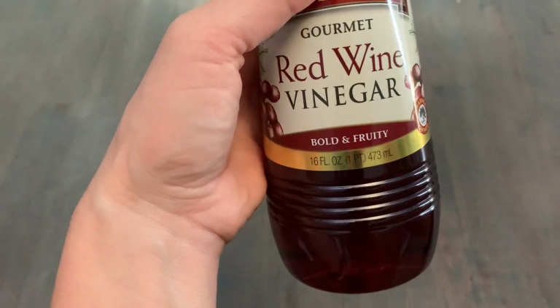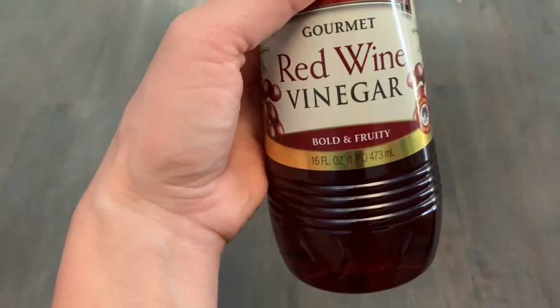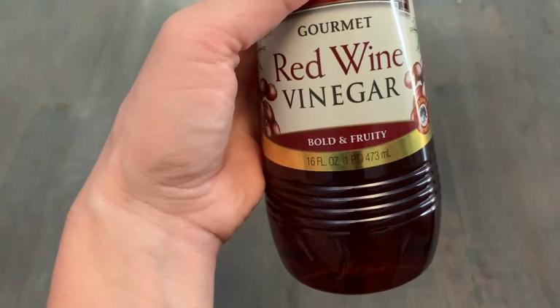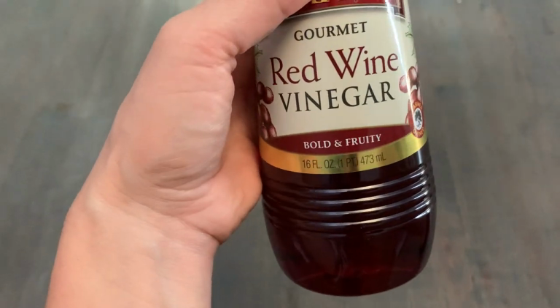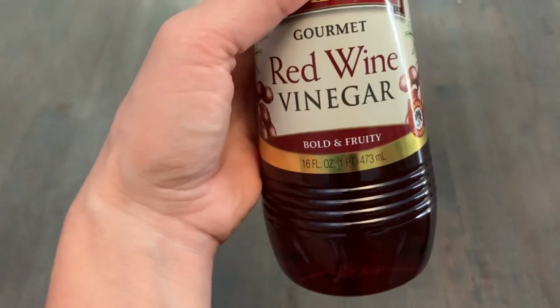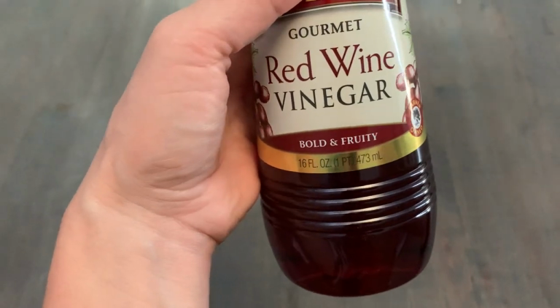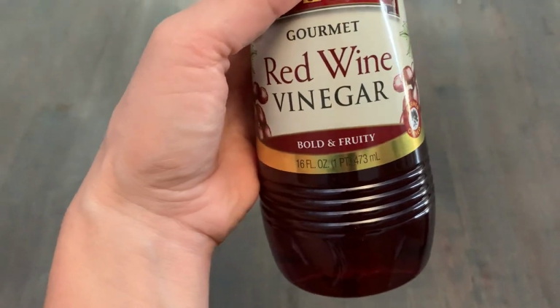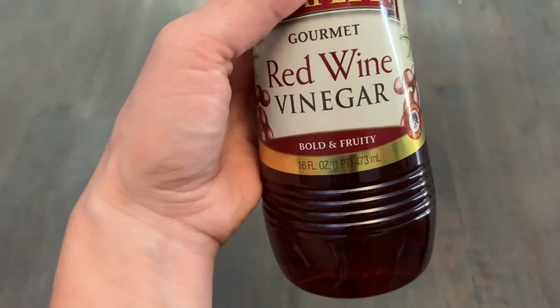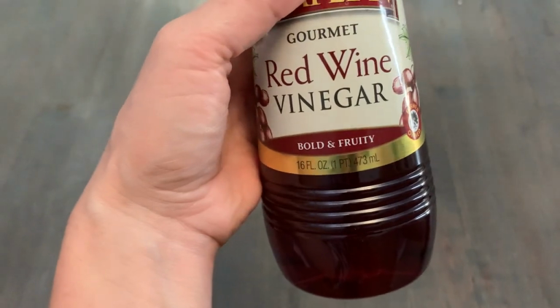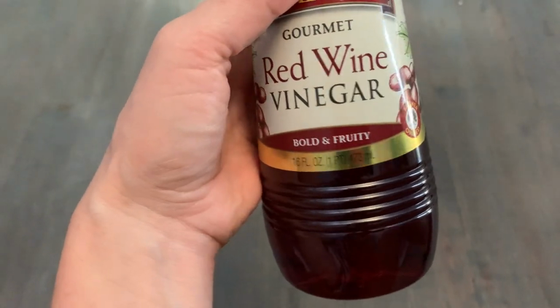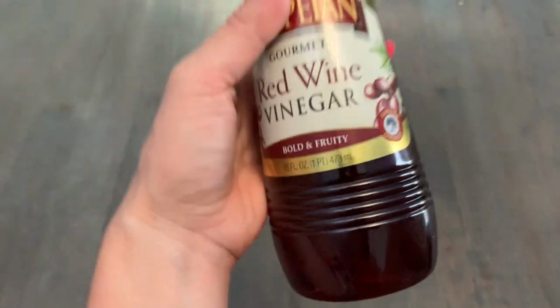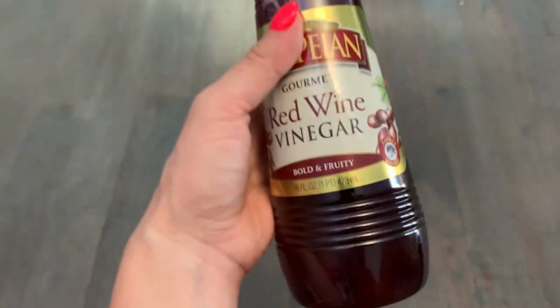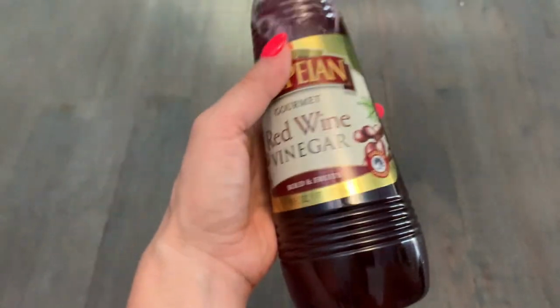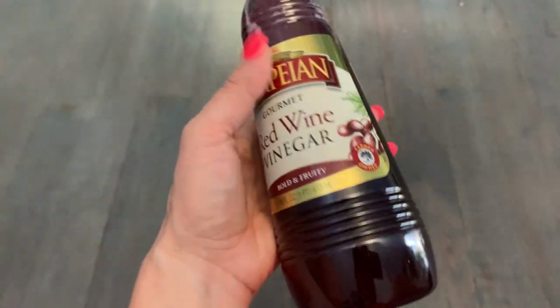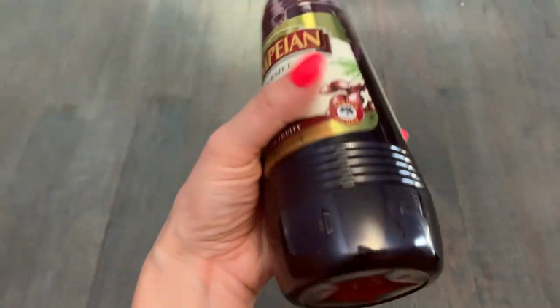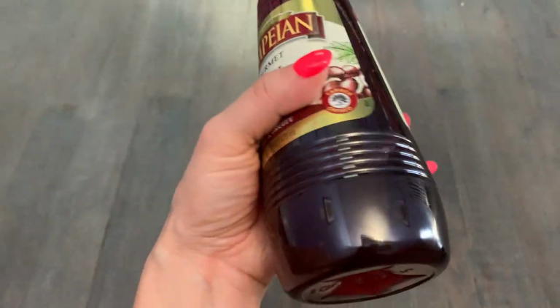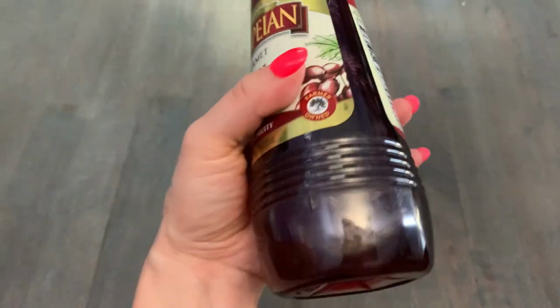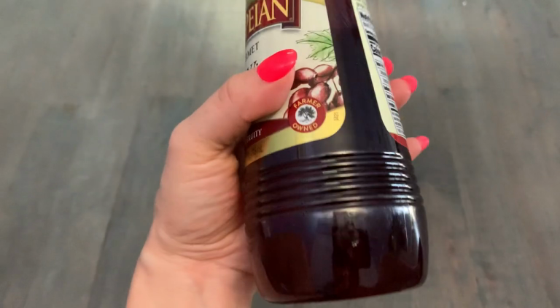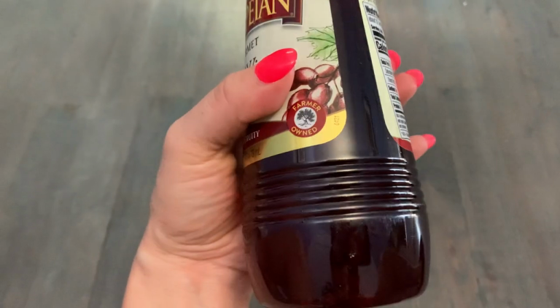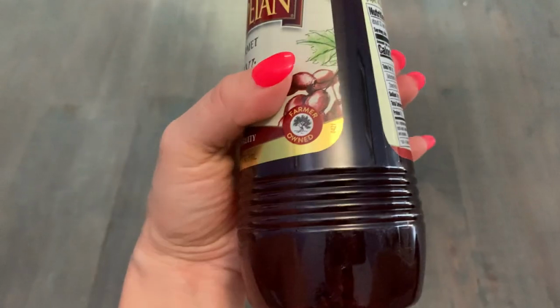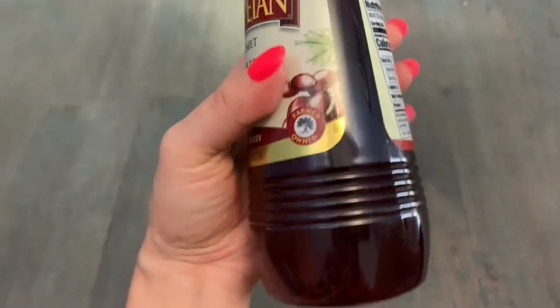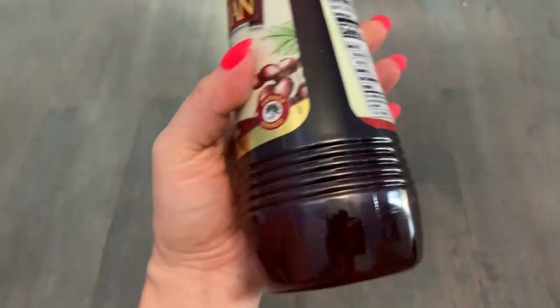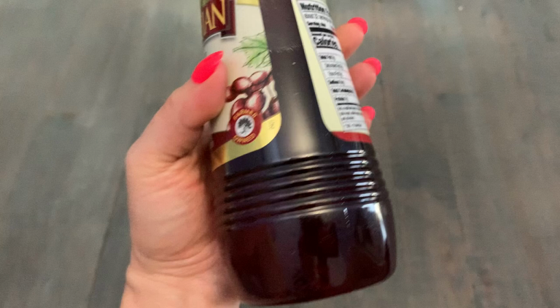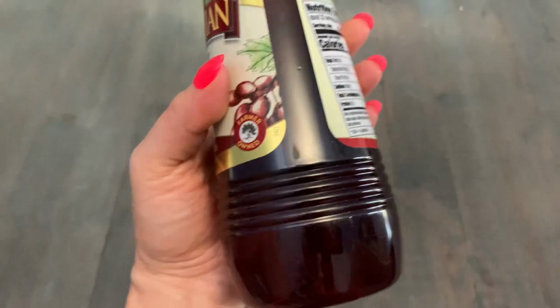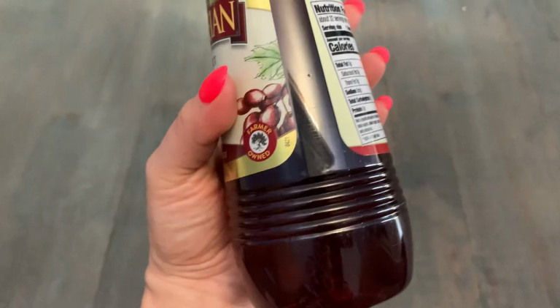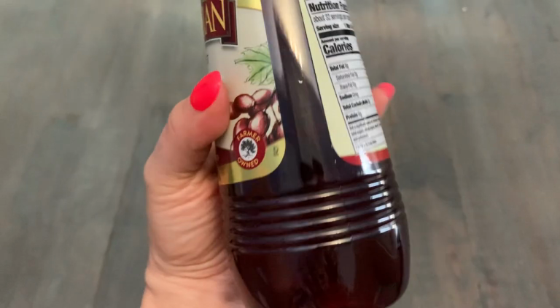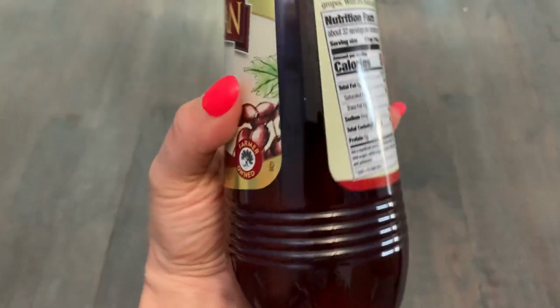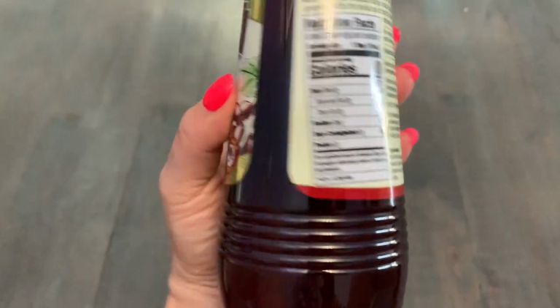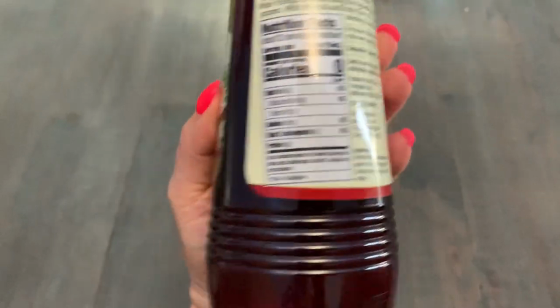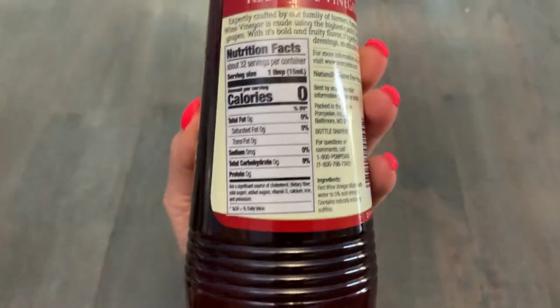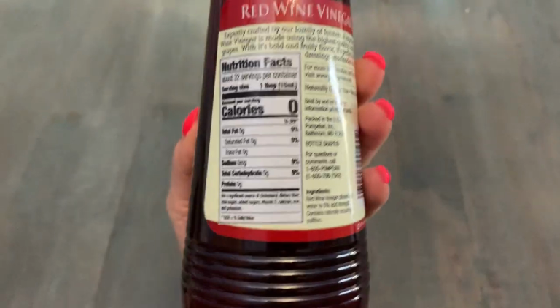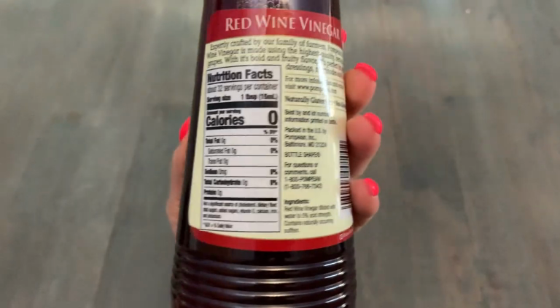This is bold and fruity. It's a 16 ounce container, which will definitely get a lot of use.